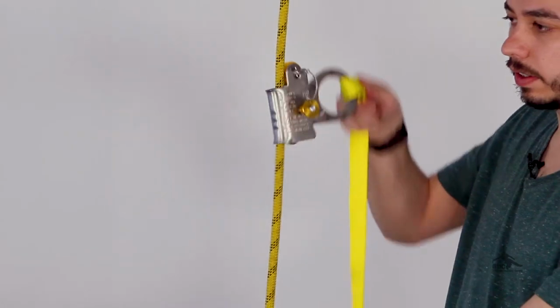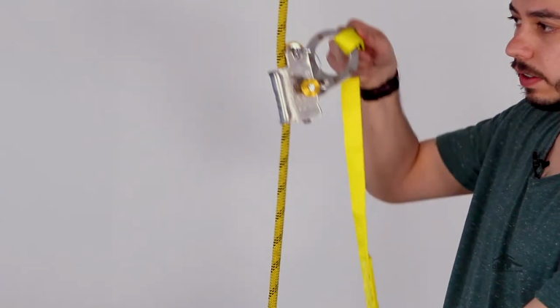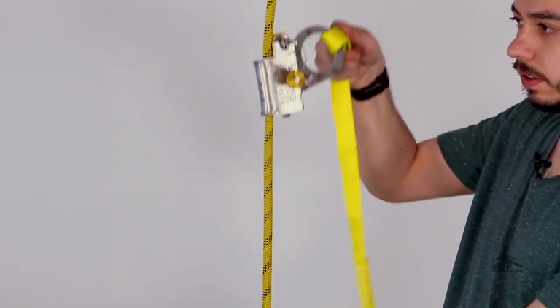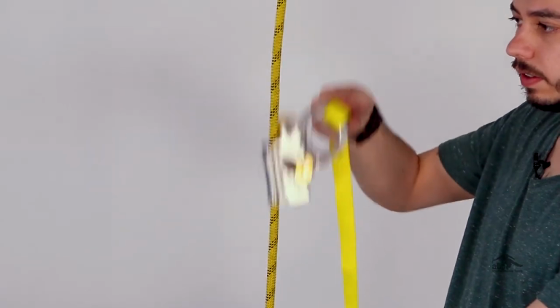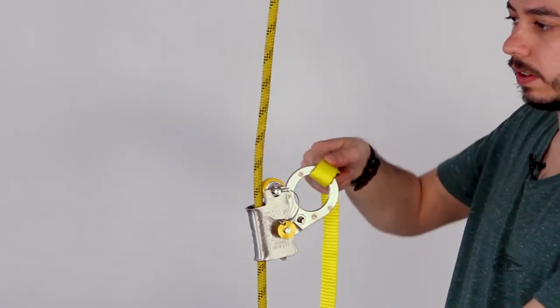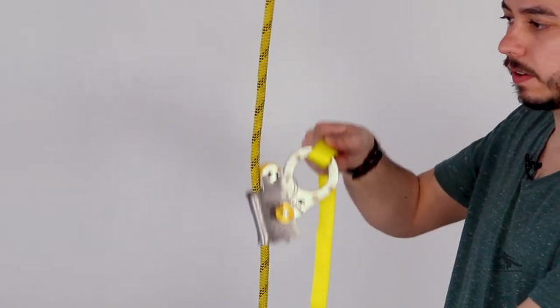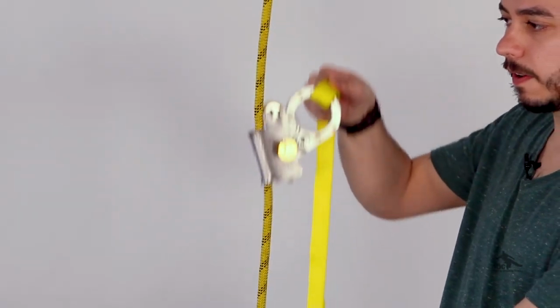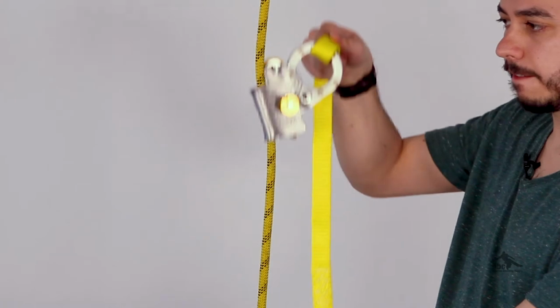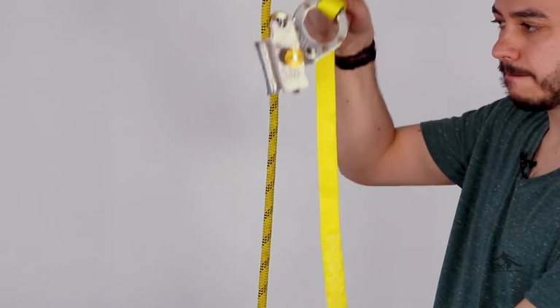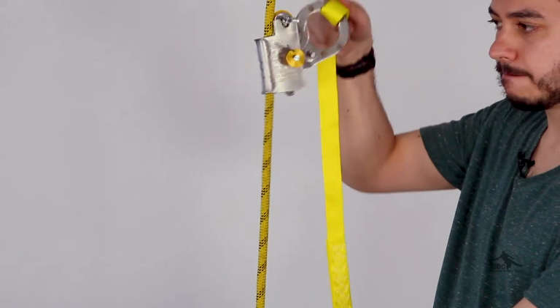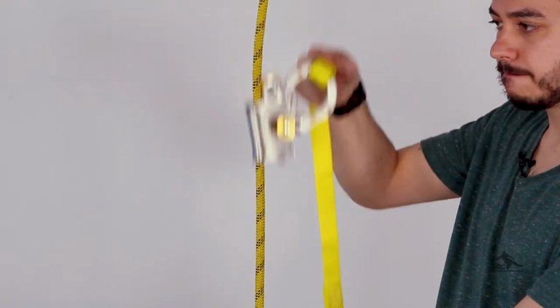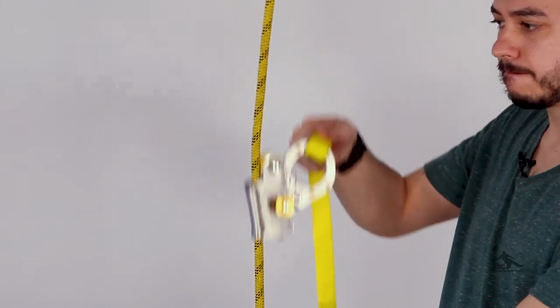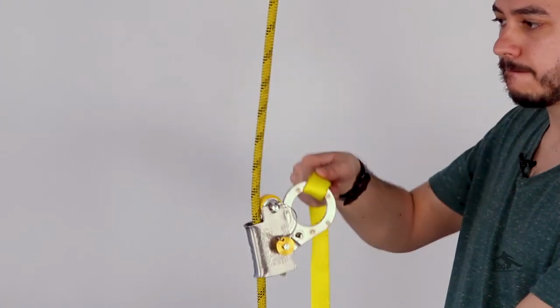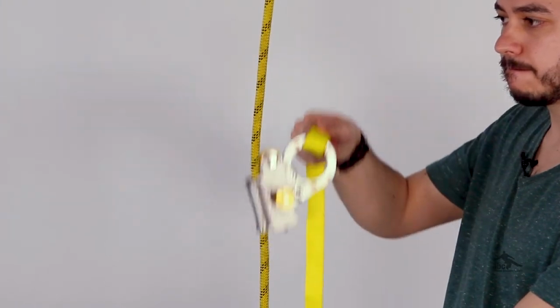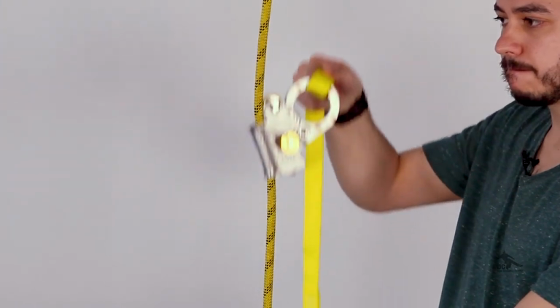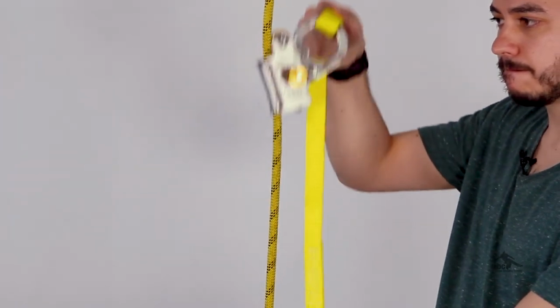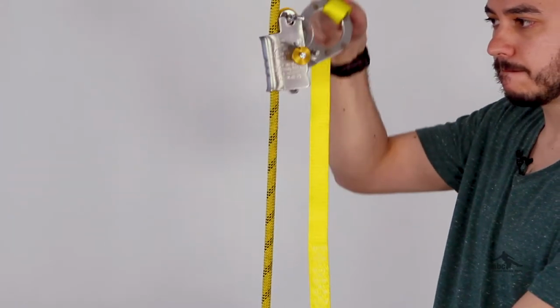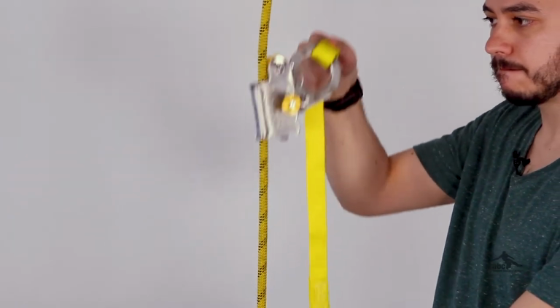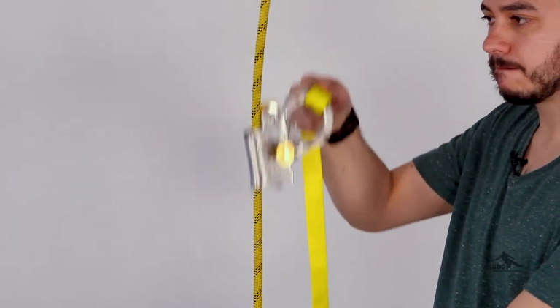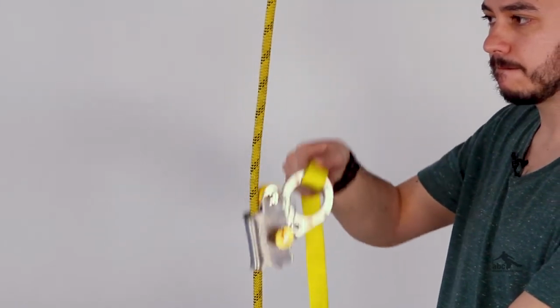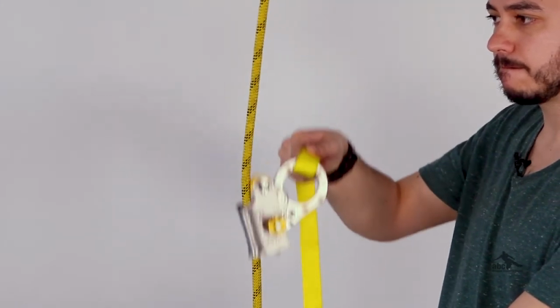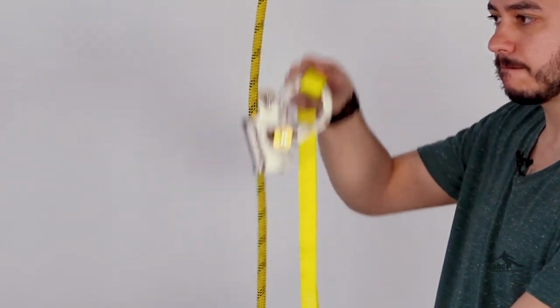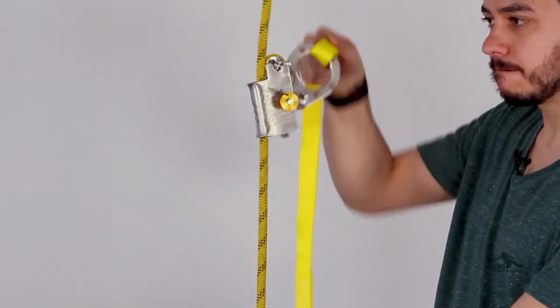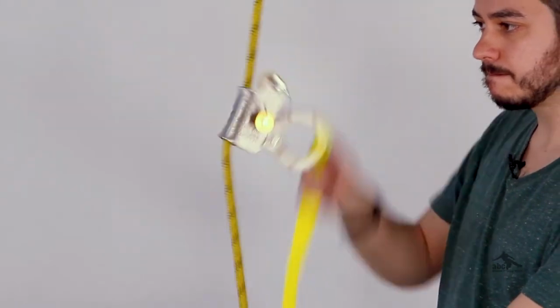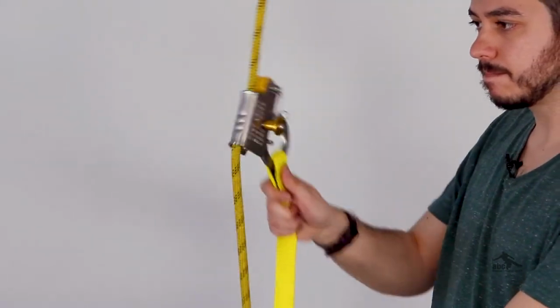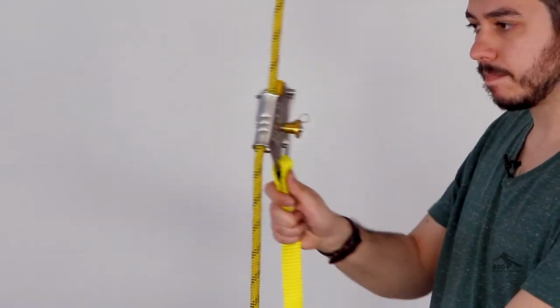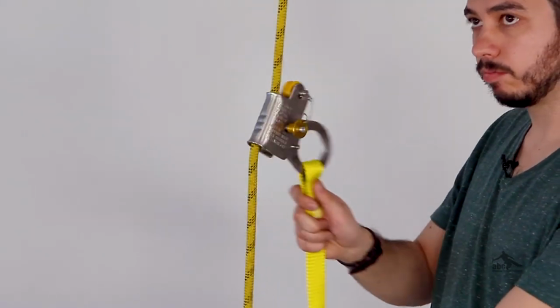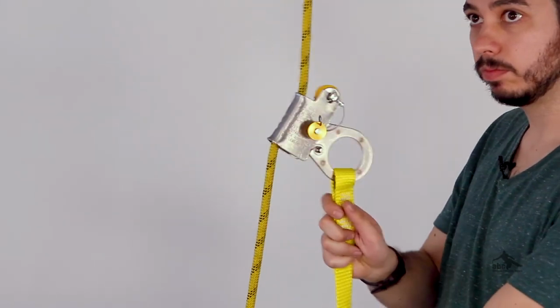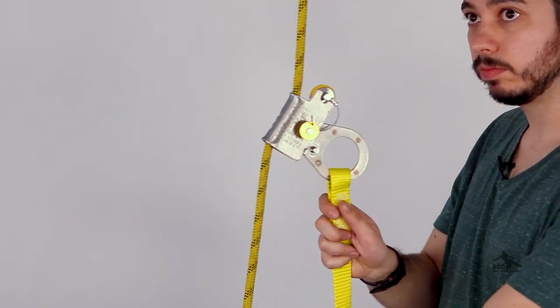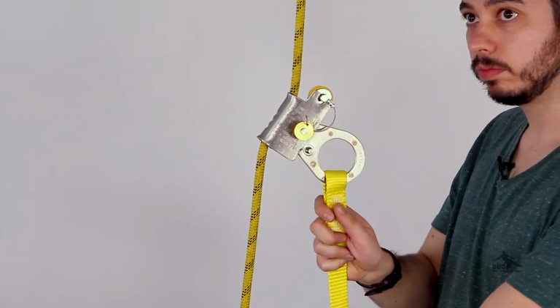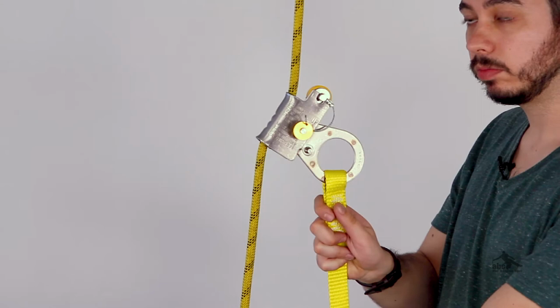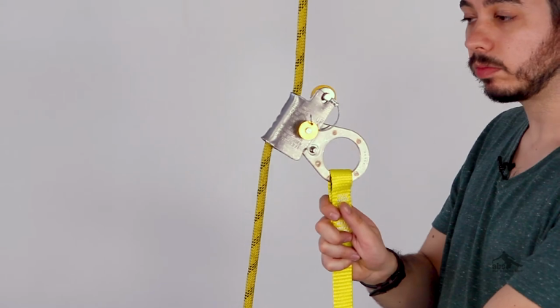And then once you let go, or in case of a fall, the gravity and the weight of the lanyard locks it back into place, stopping the device.